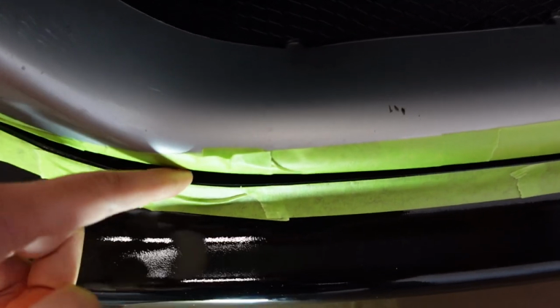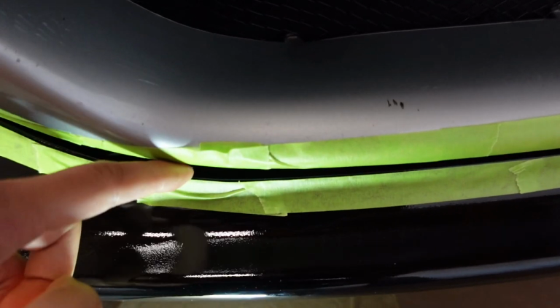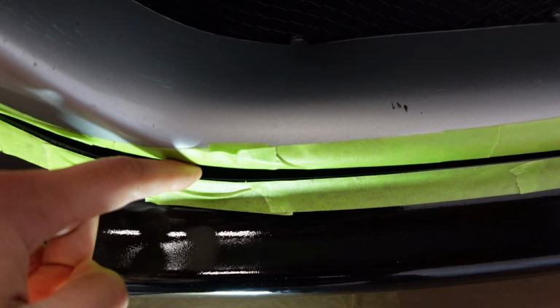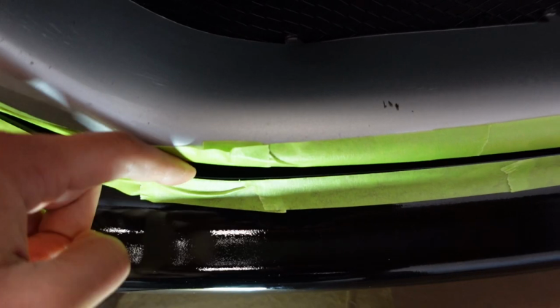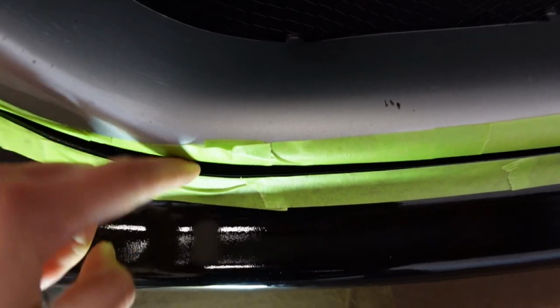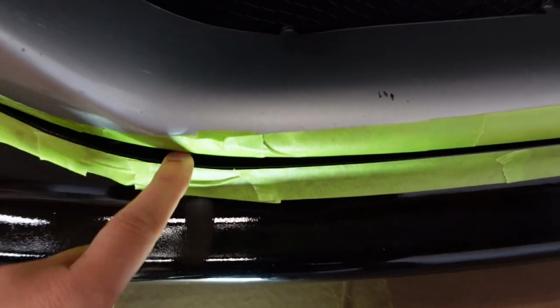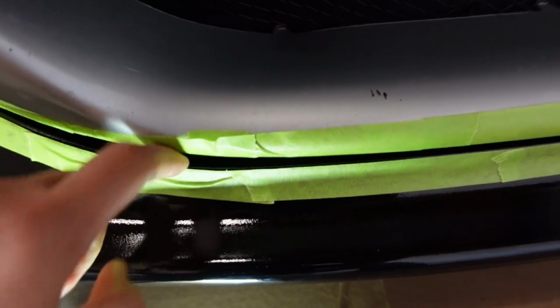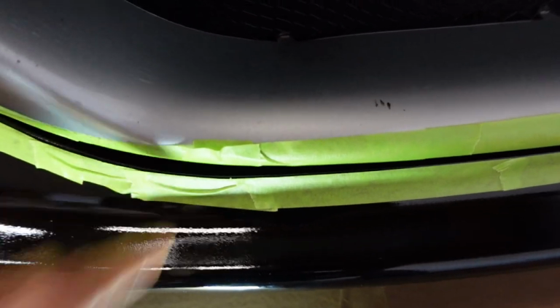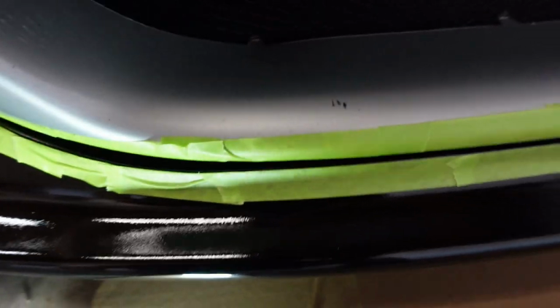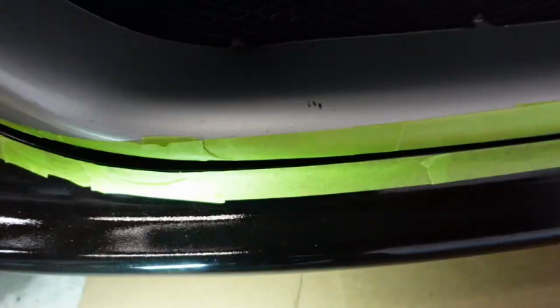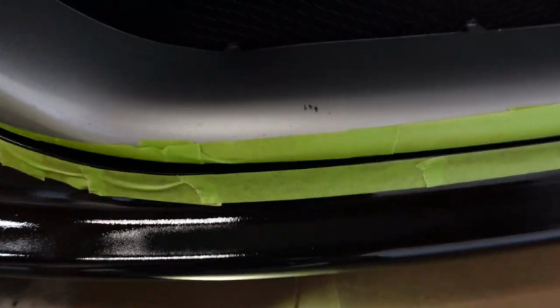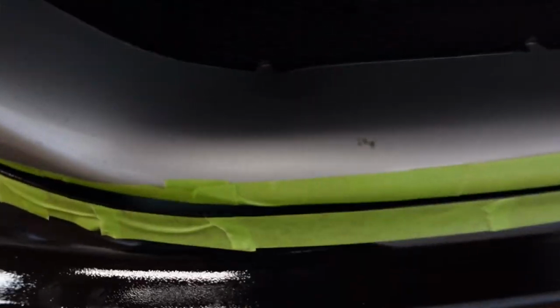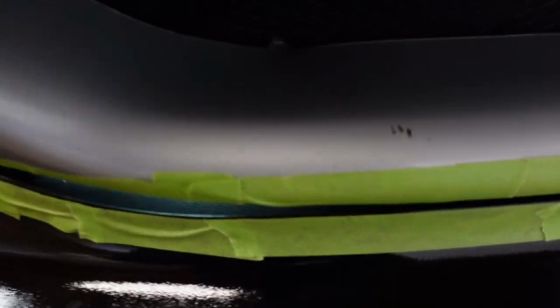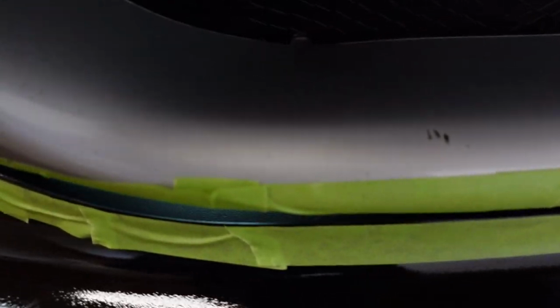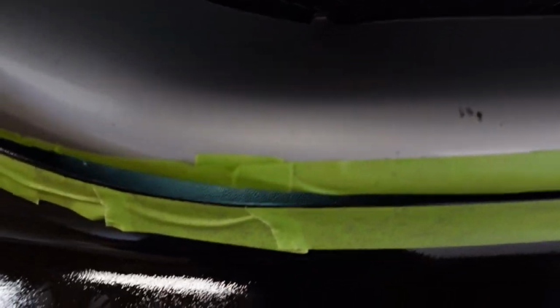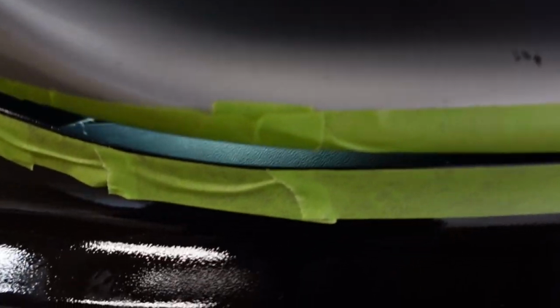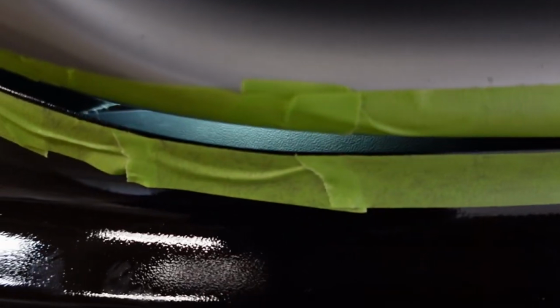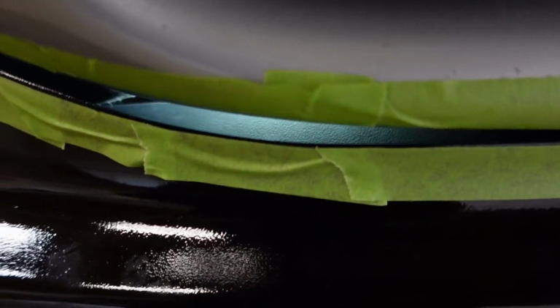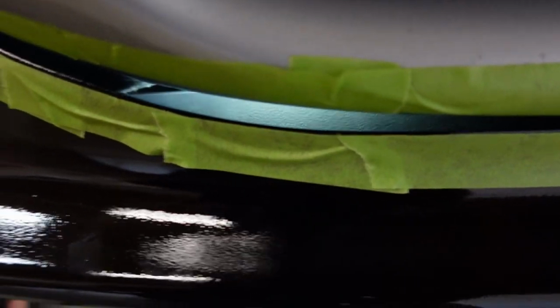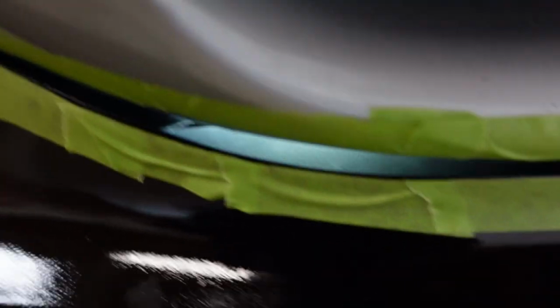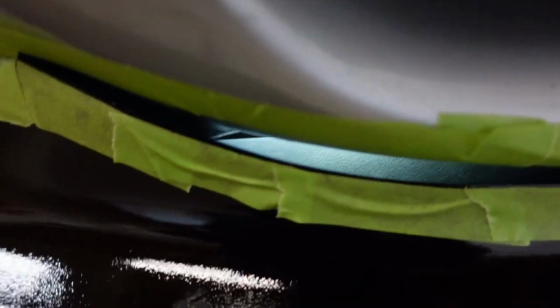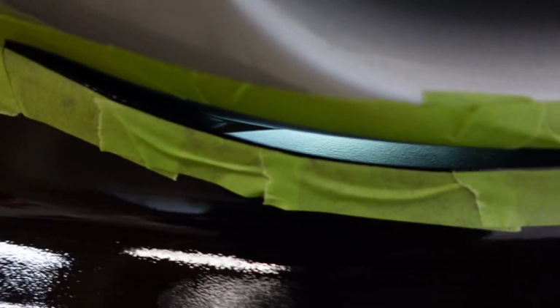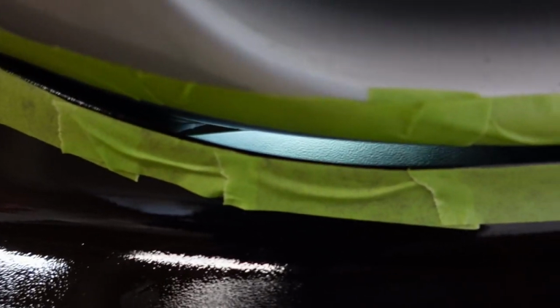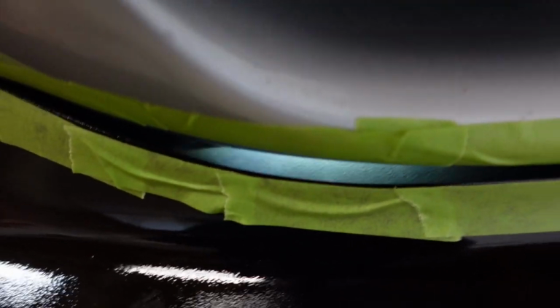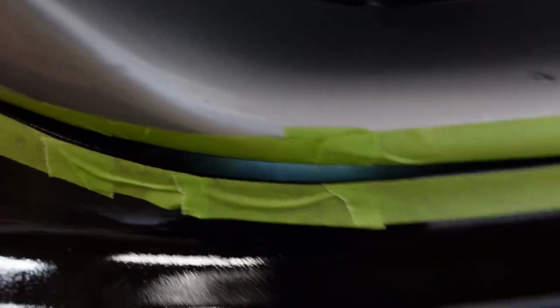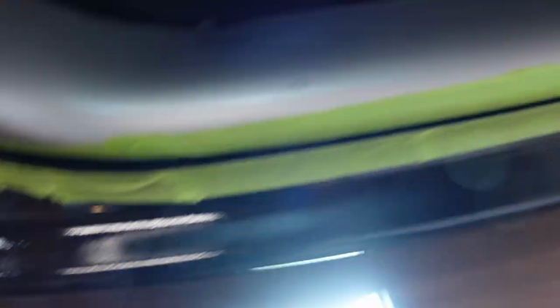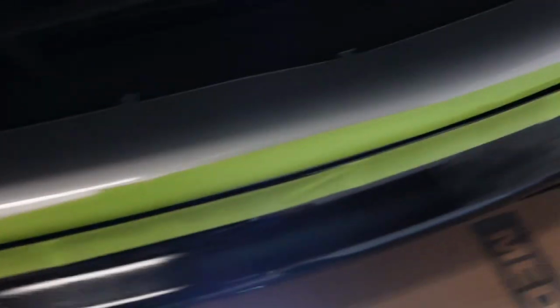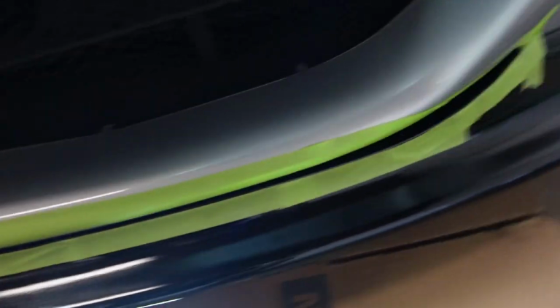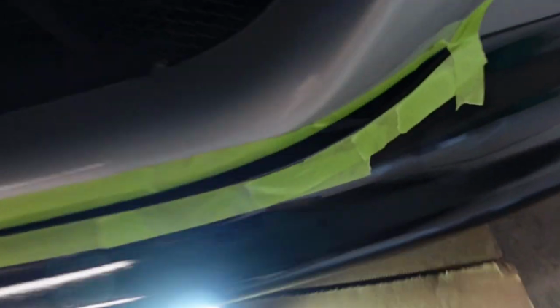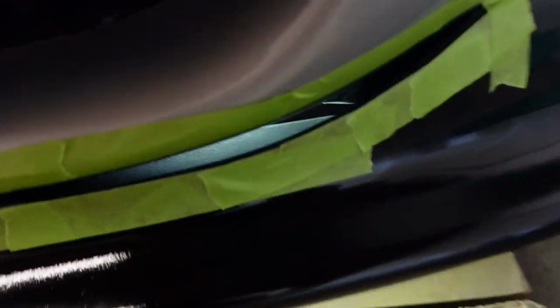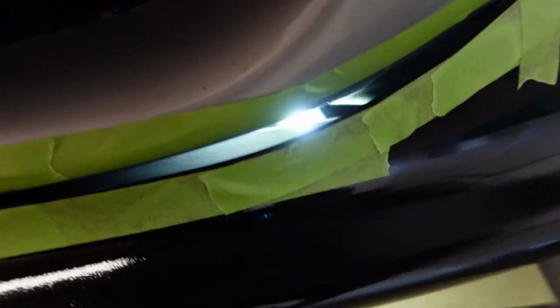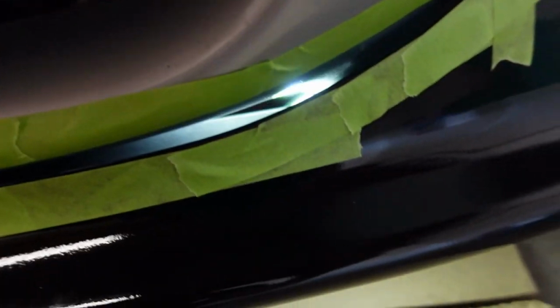I can get my finger in between — there's a gap there. You can see the light coming through. Yeah, that's a gap. And over here as well.